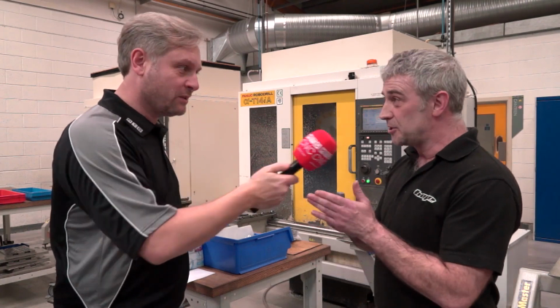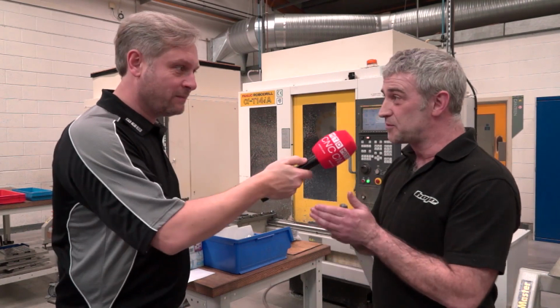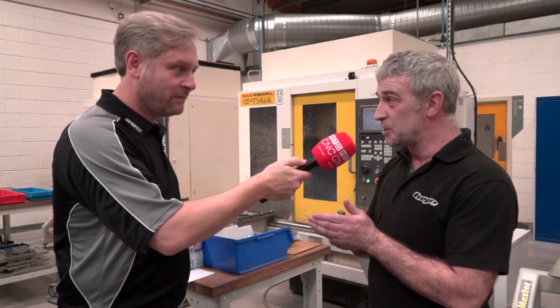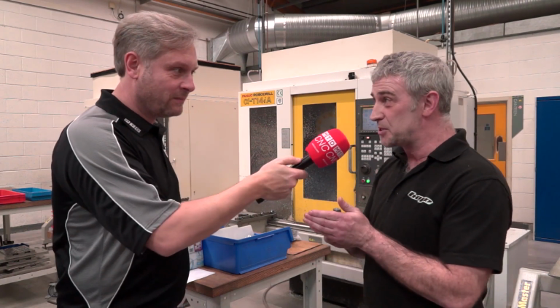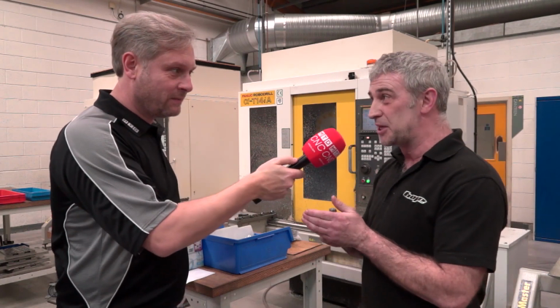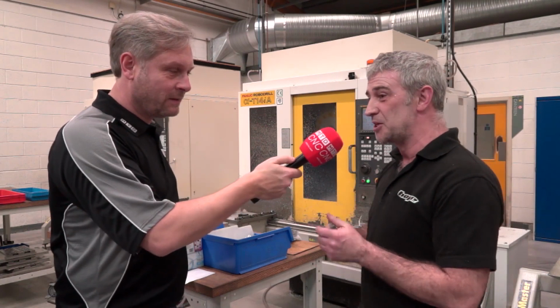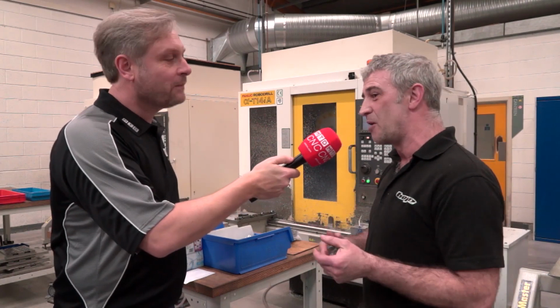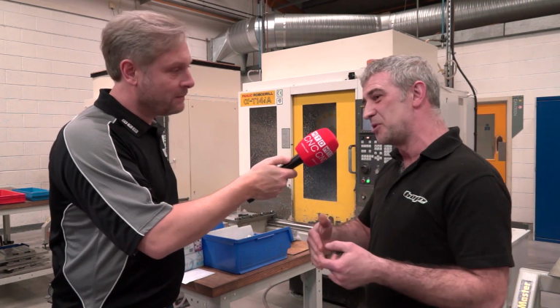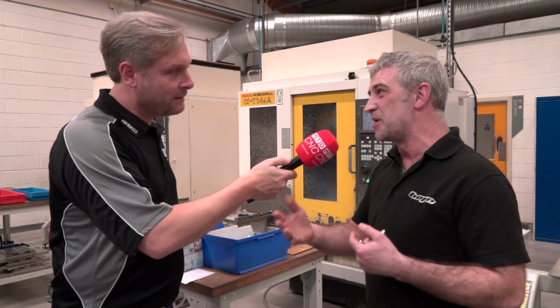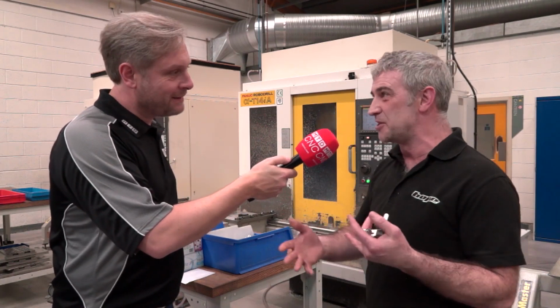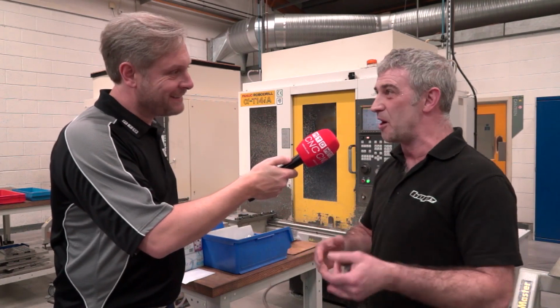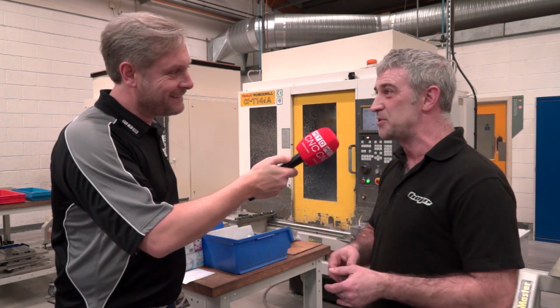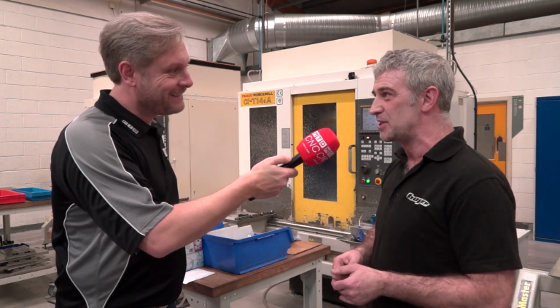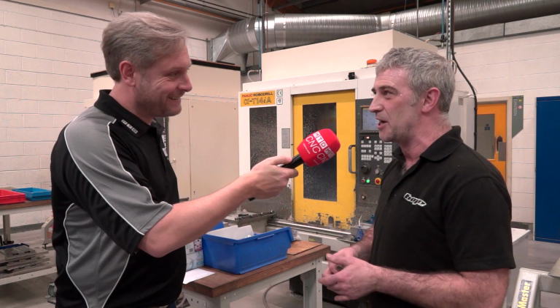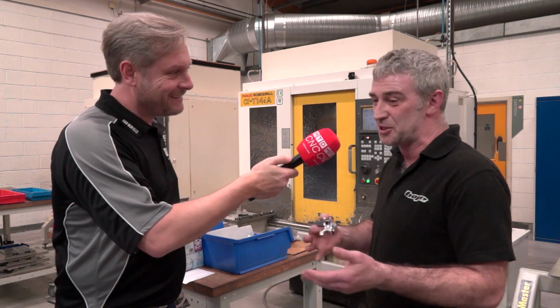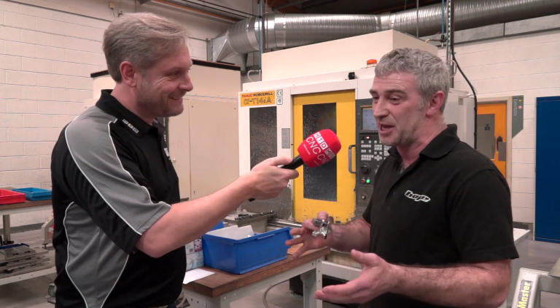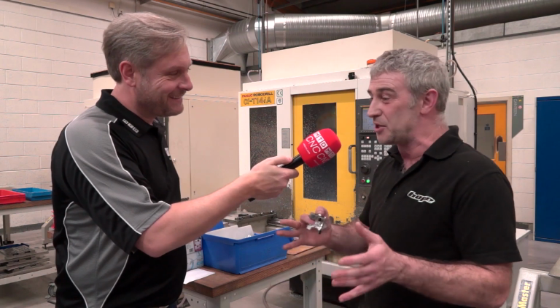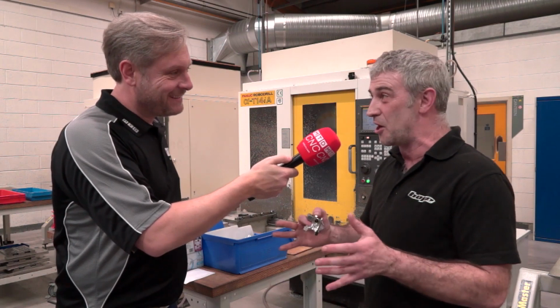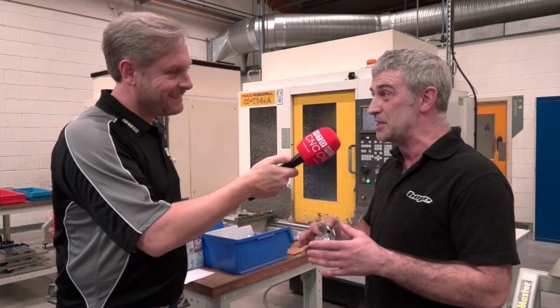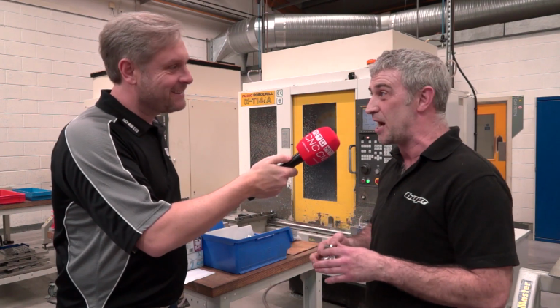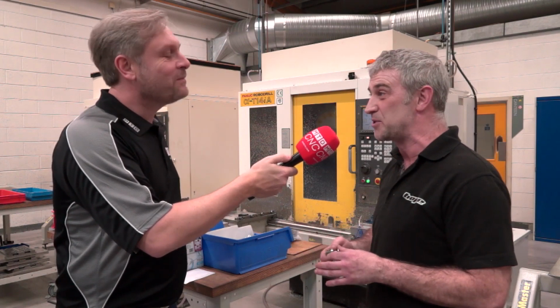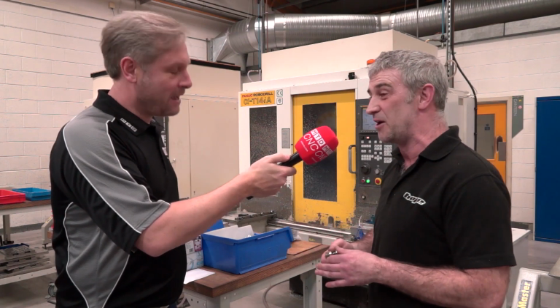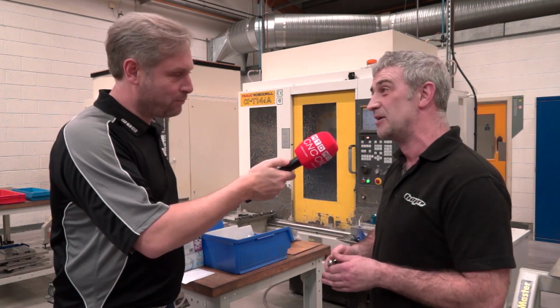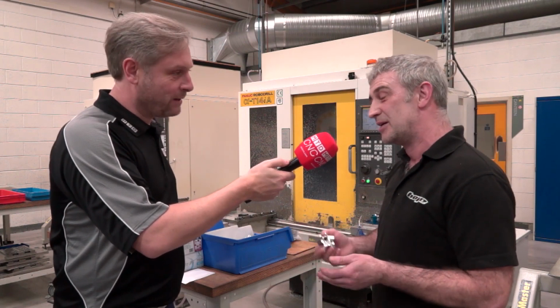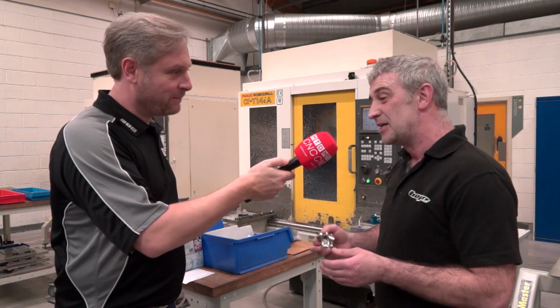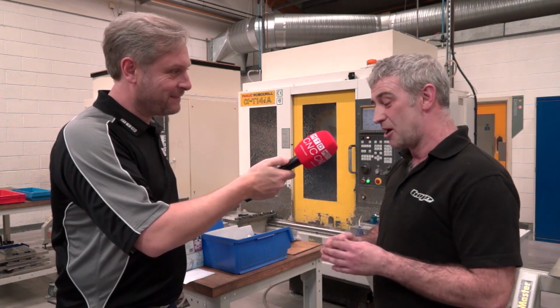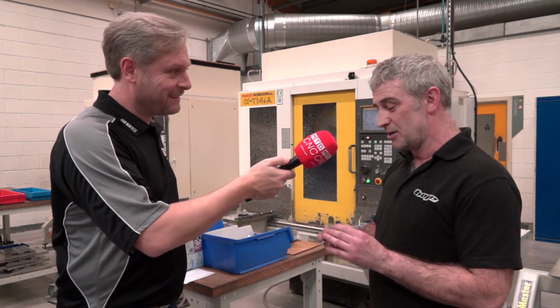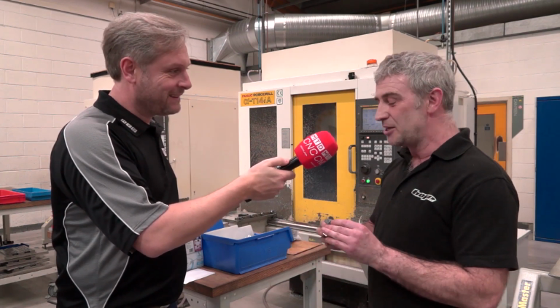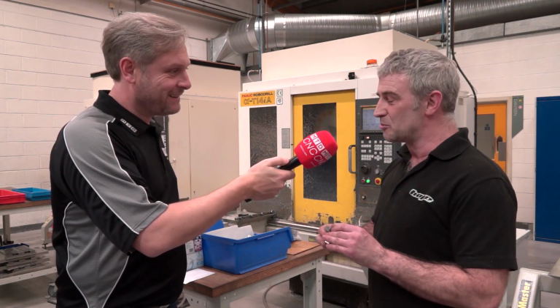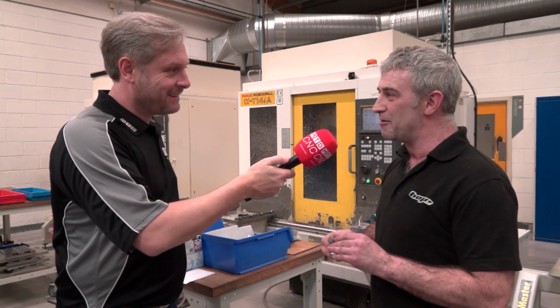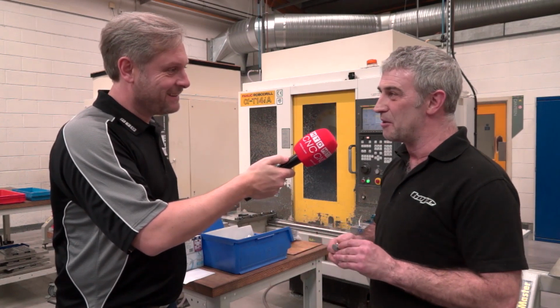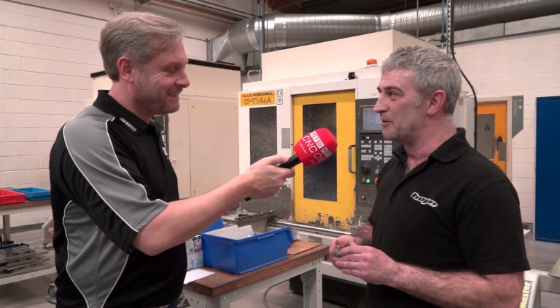It does for this particular job. Some of the other jobs, it just saves the loading time, so it does work really well.